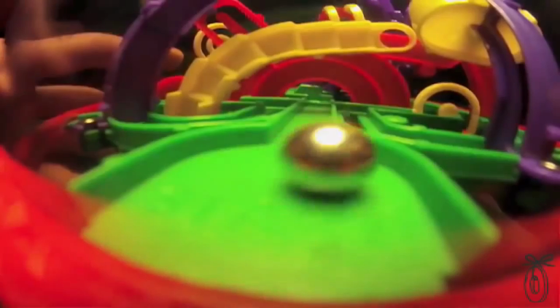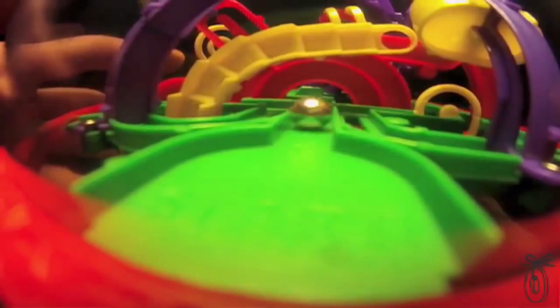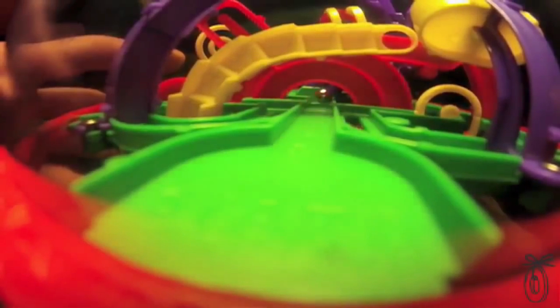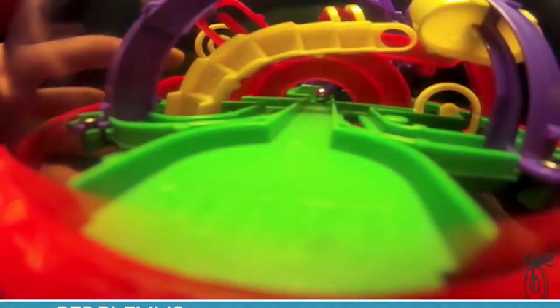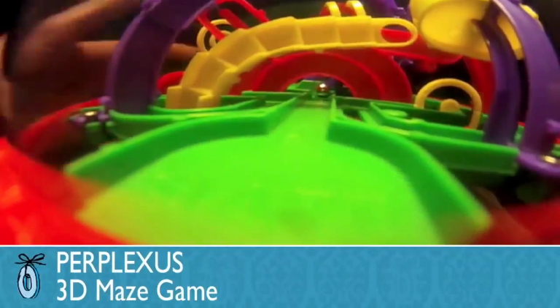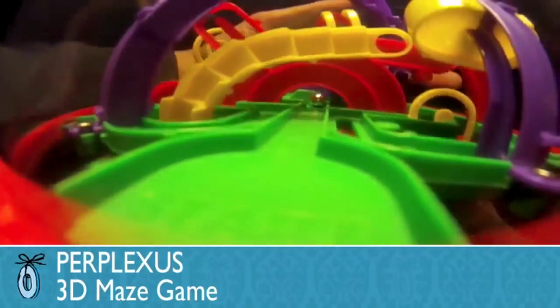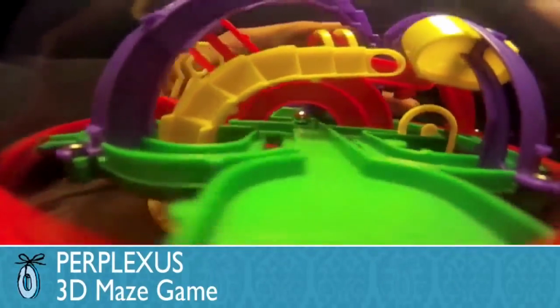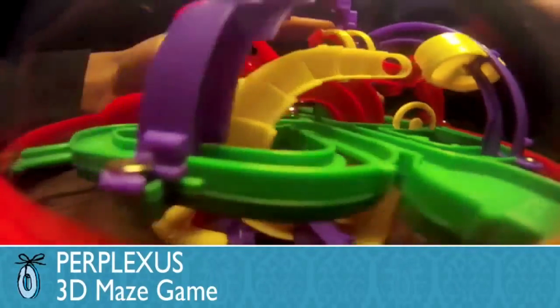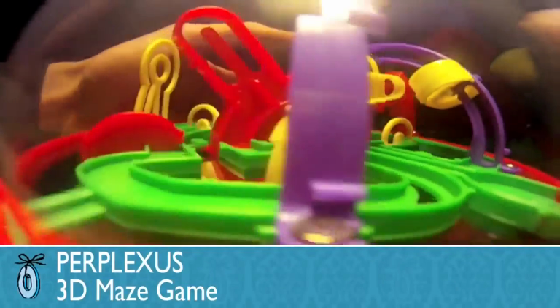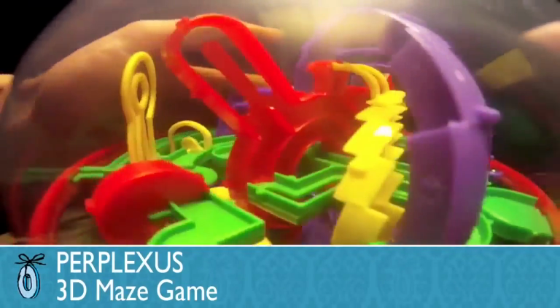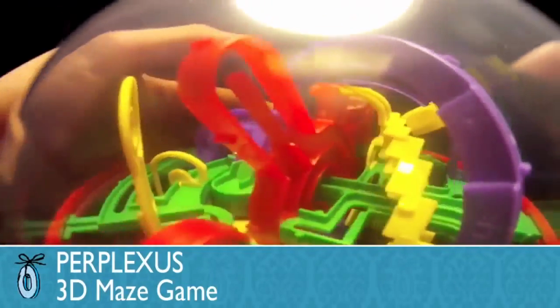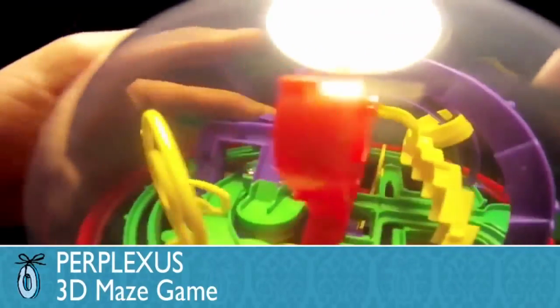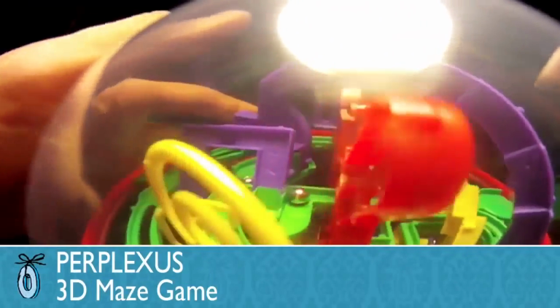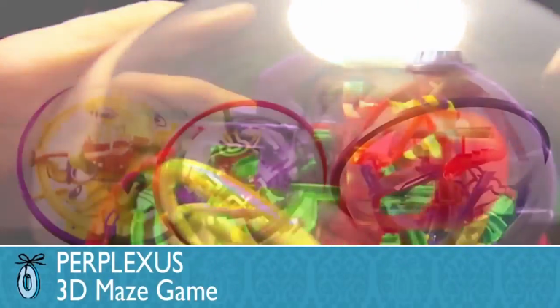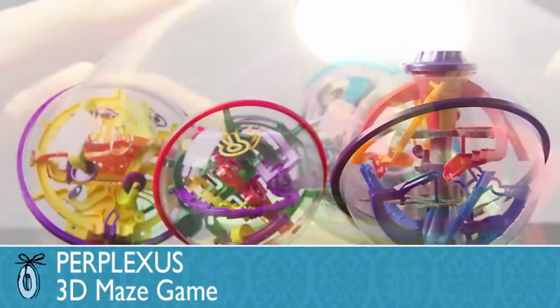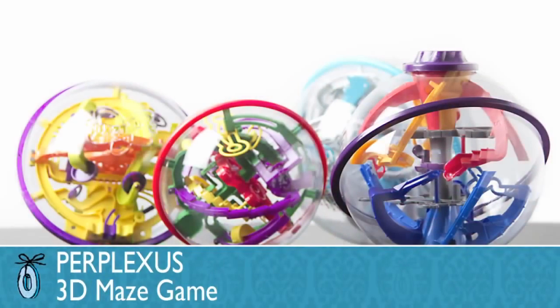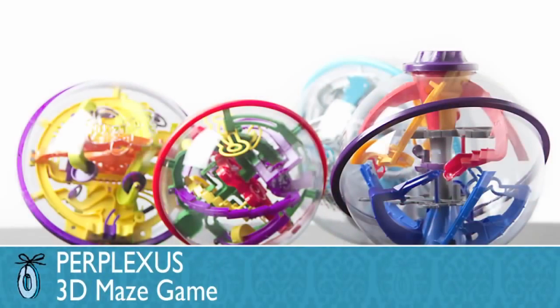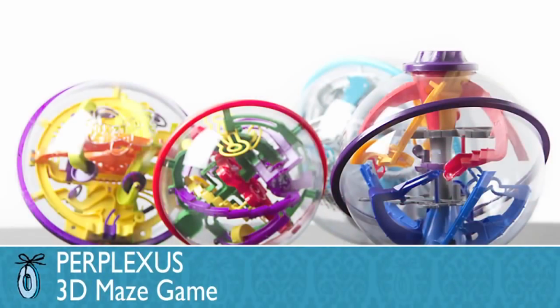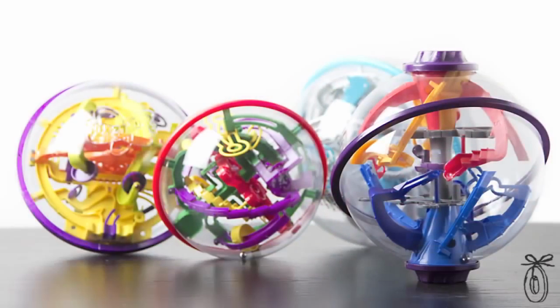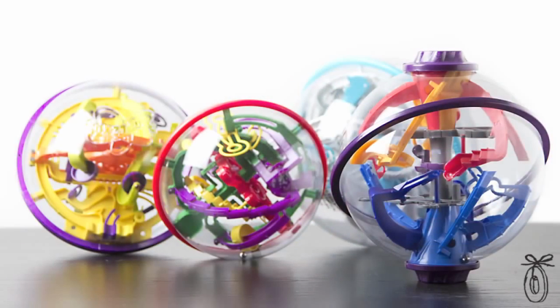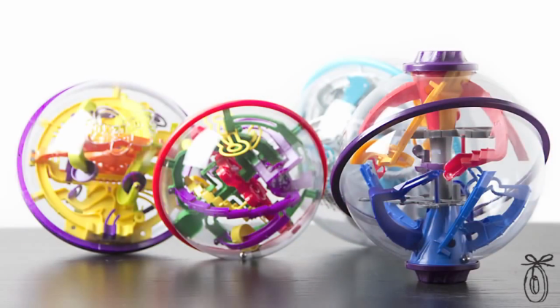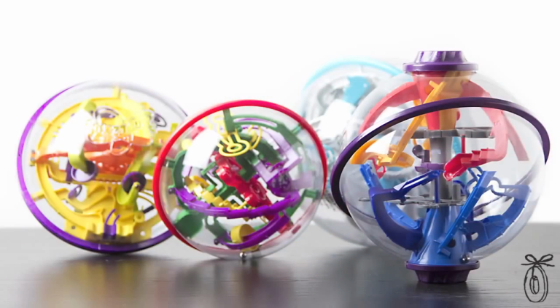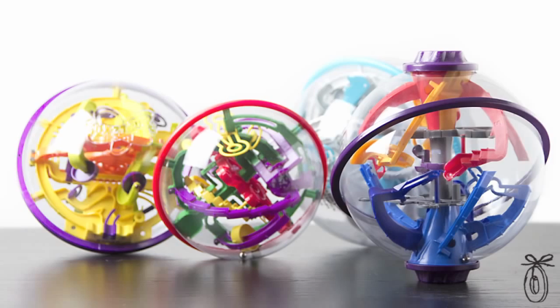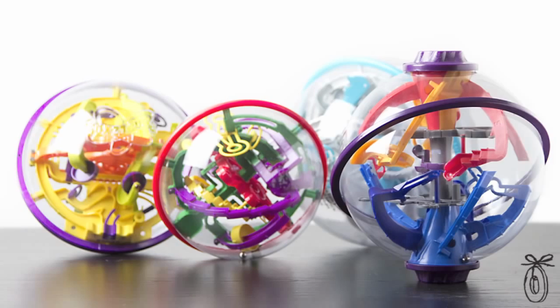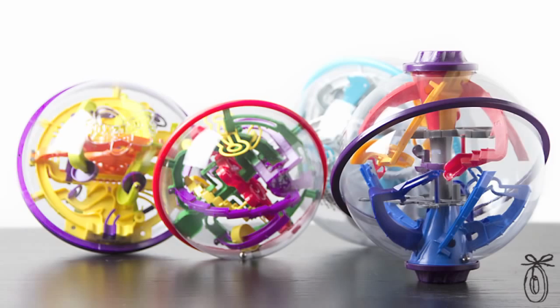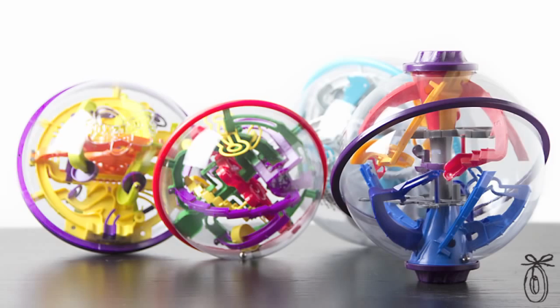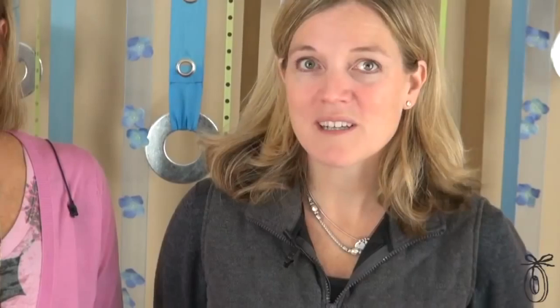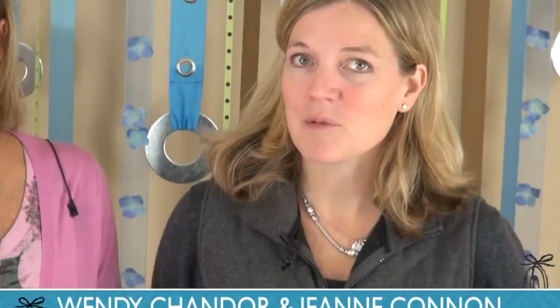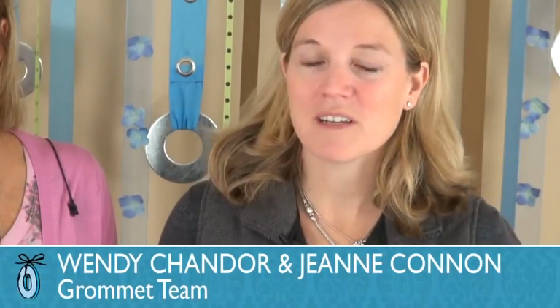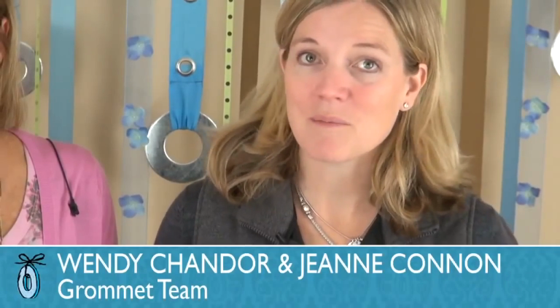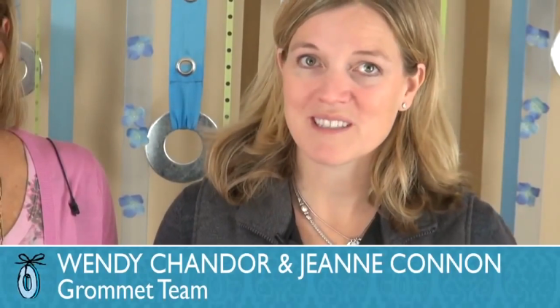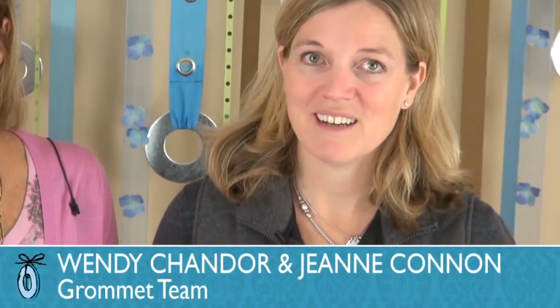The Perplexus is a 3D maze. It's as much a sculpture as it is a game or a puzzle. Once you pick it up, you cannot put it down.